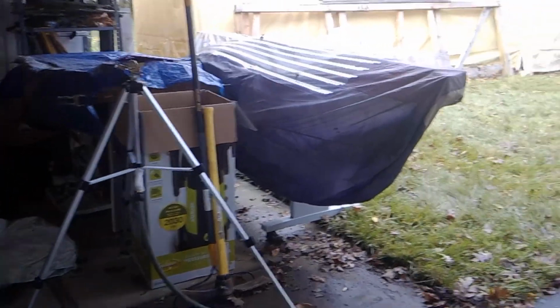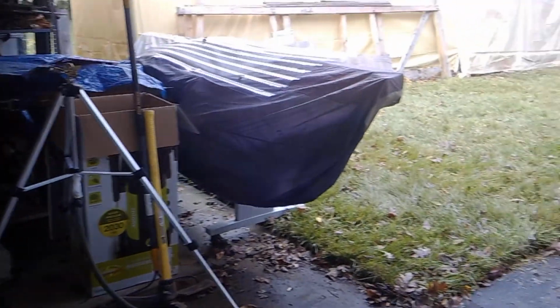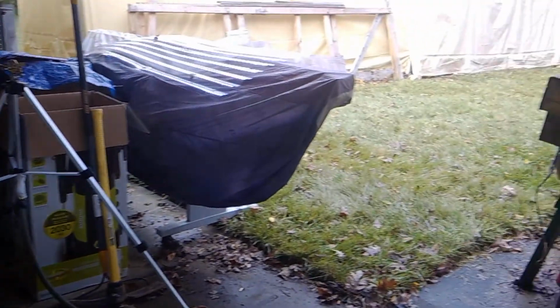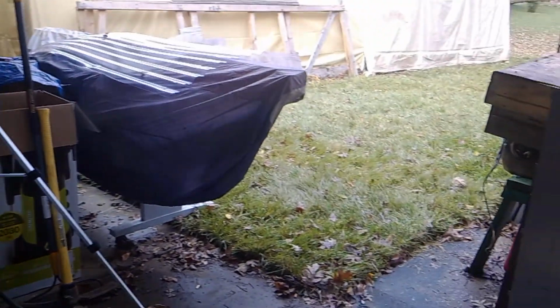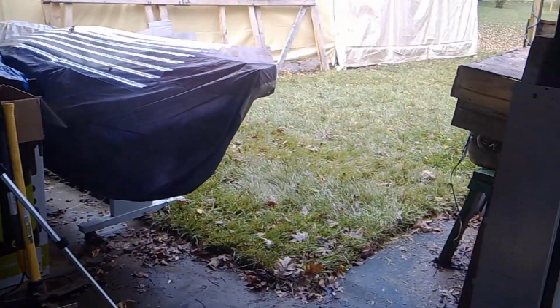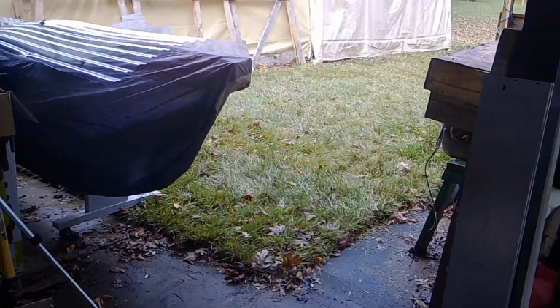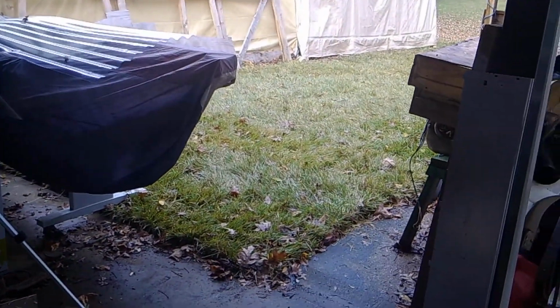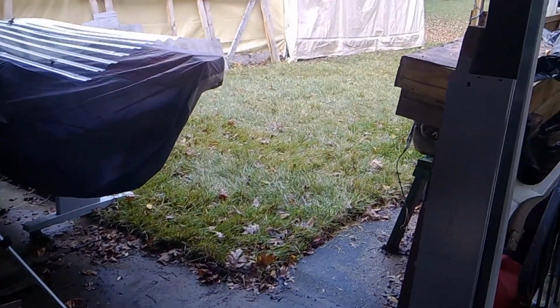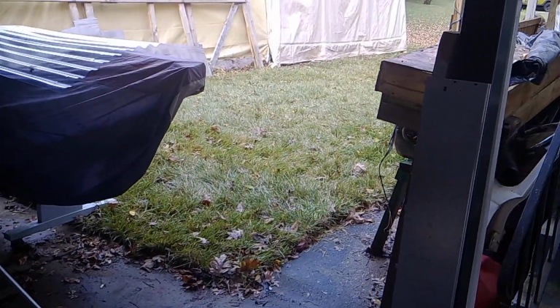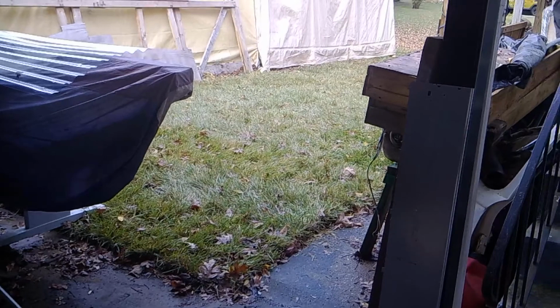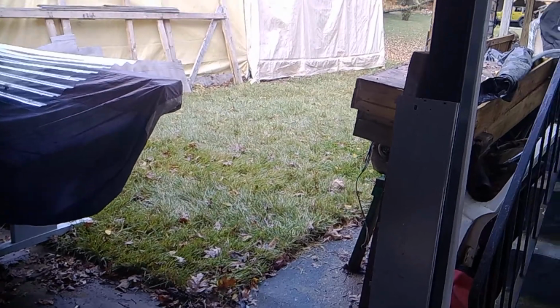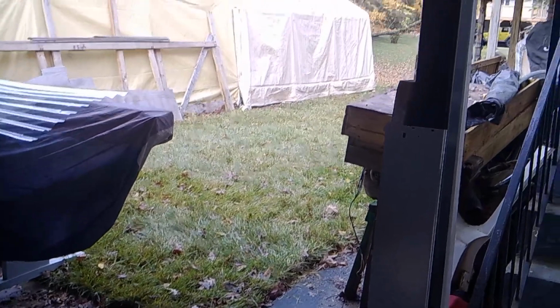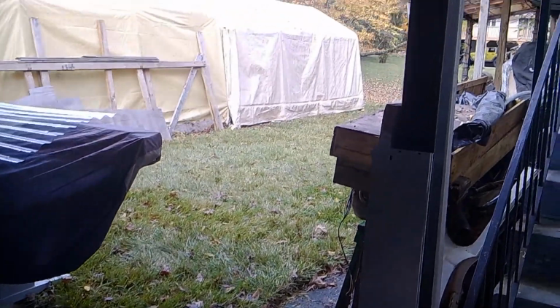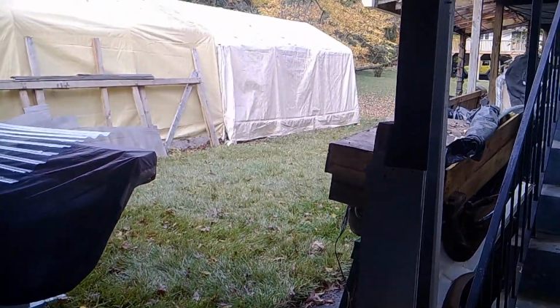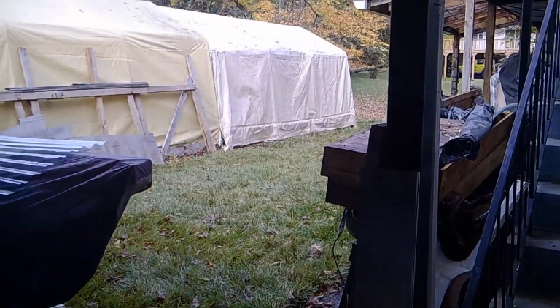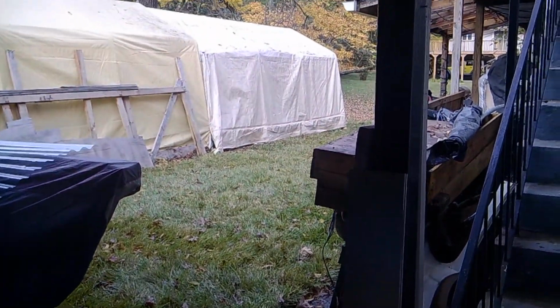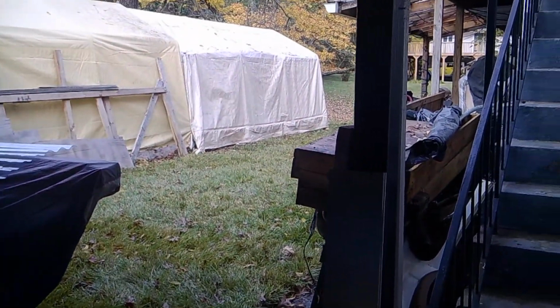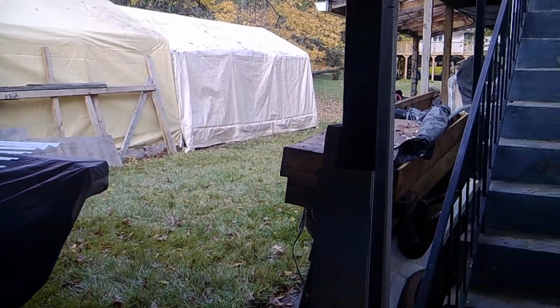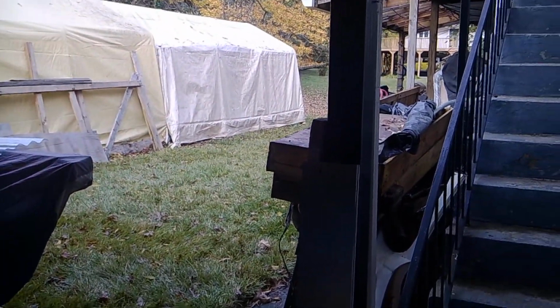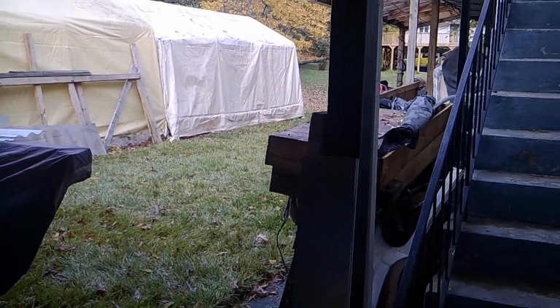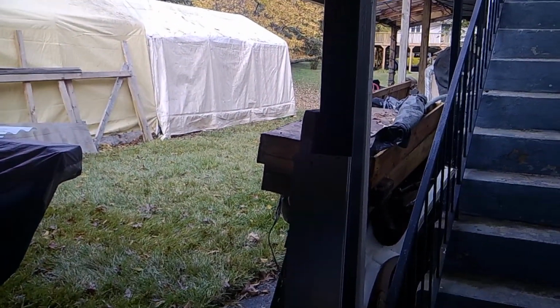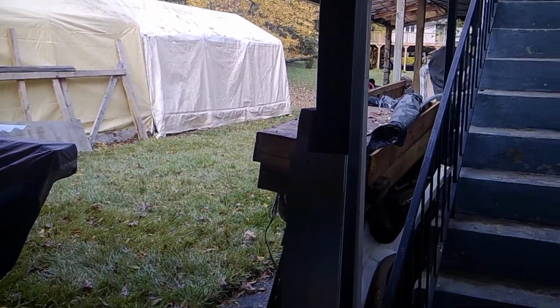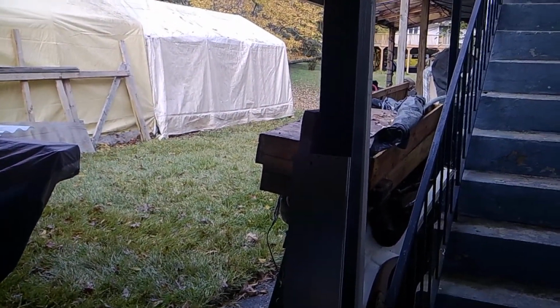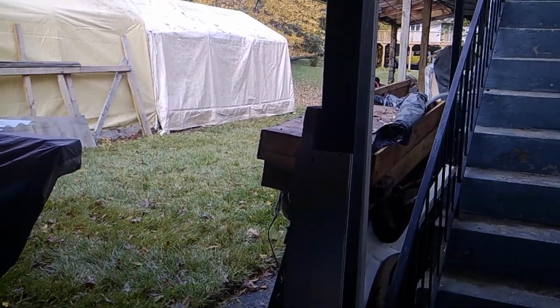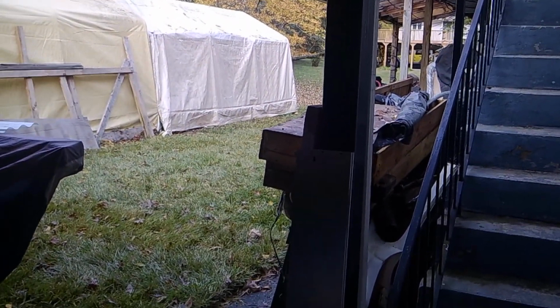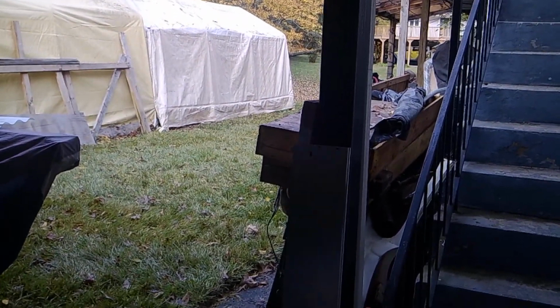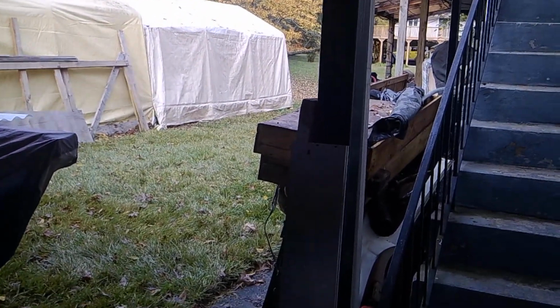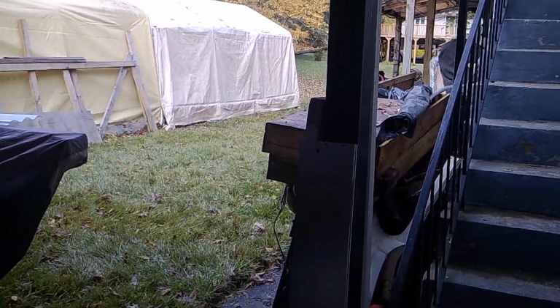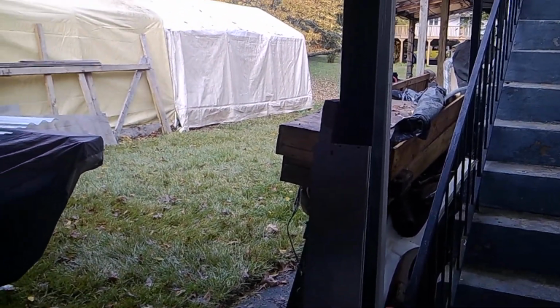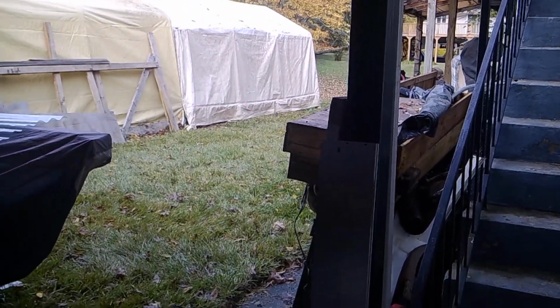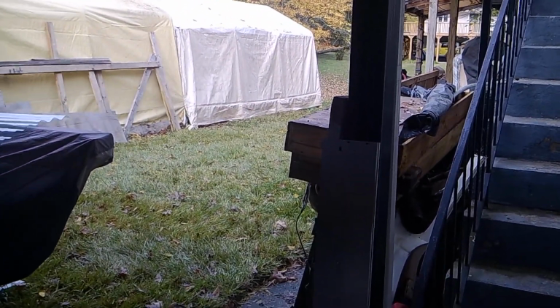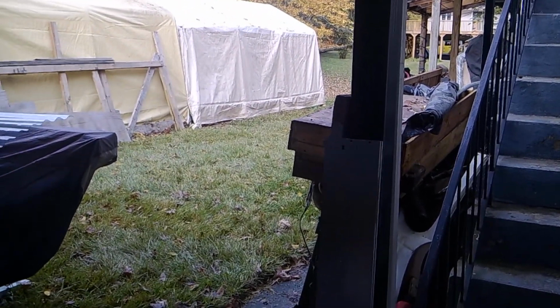We got grass in the backyard. This backyard has never seen grass in 14 years.